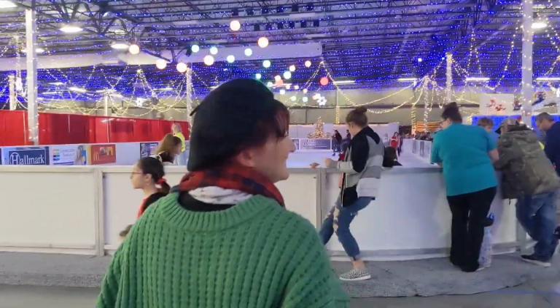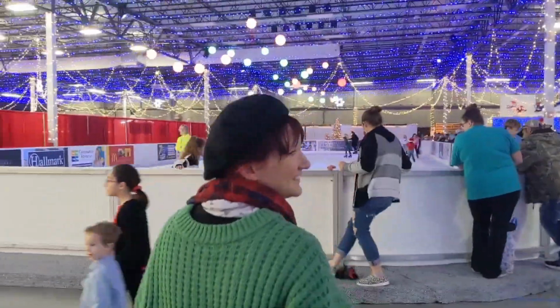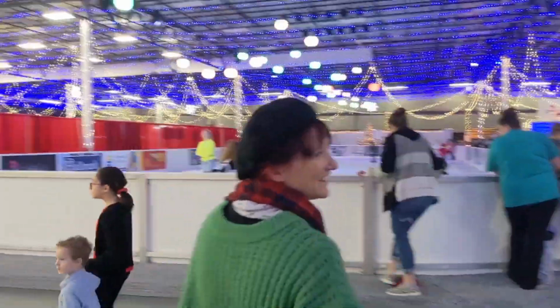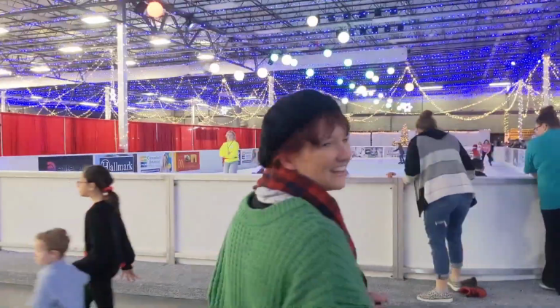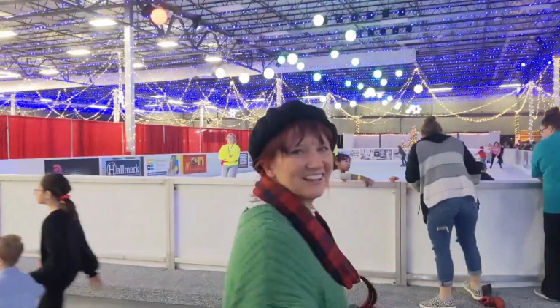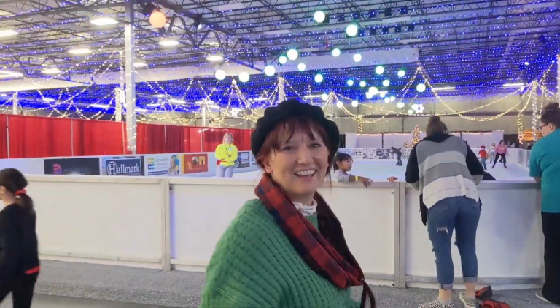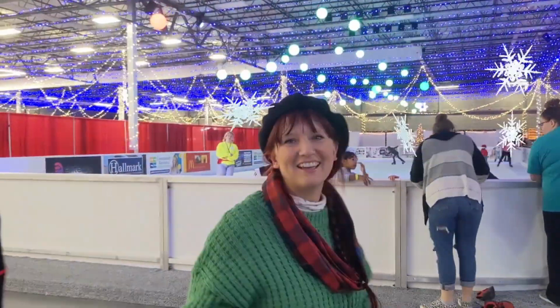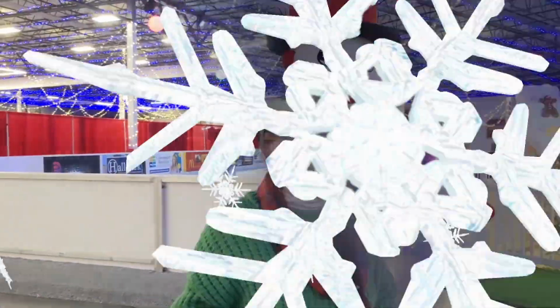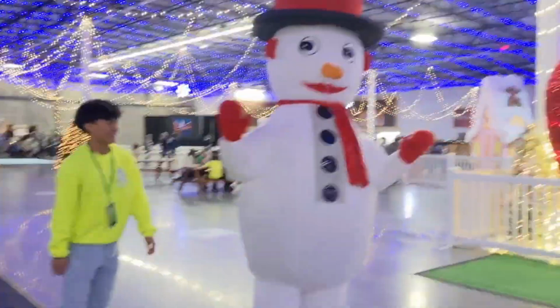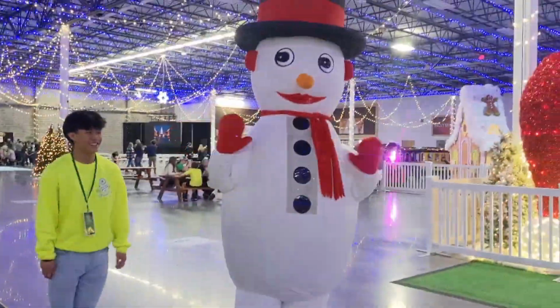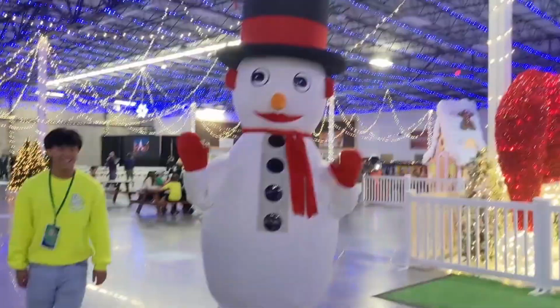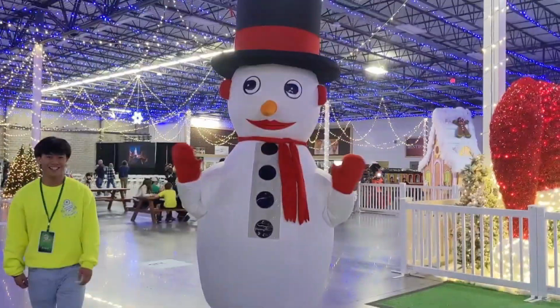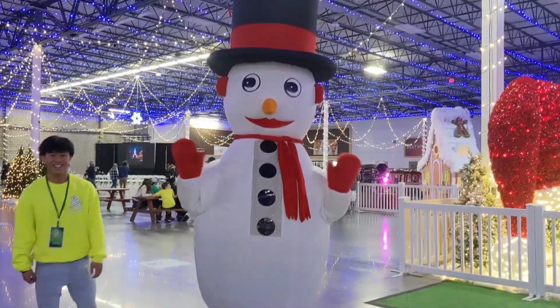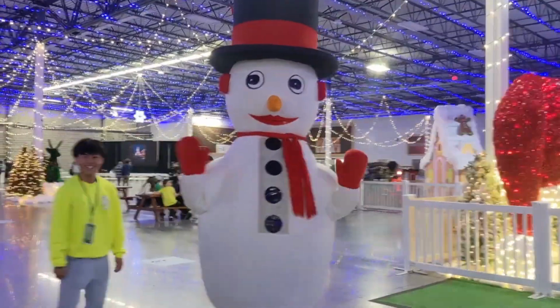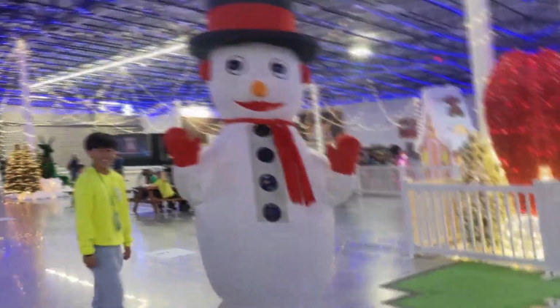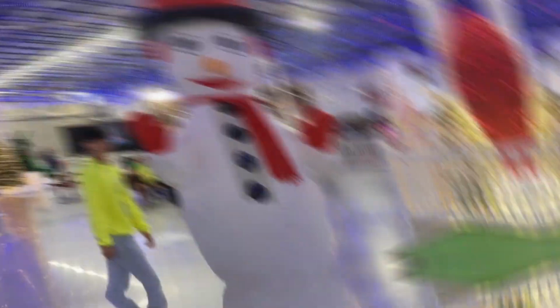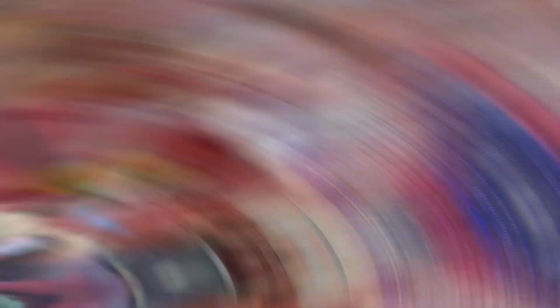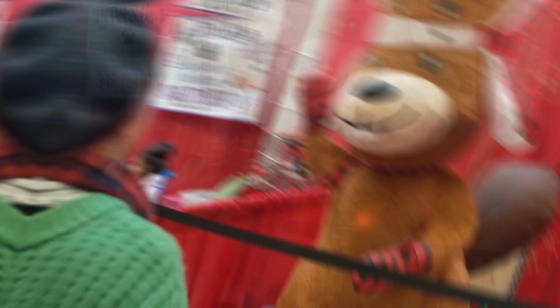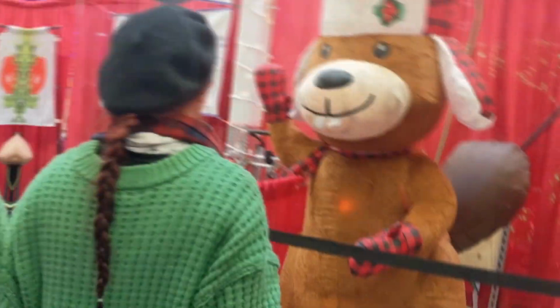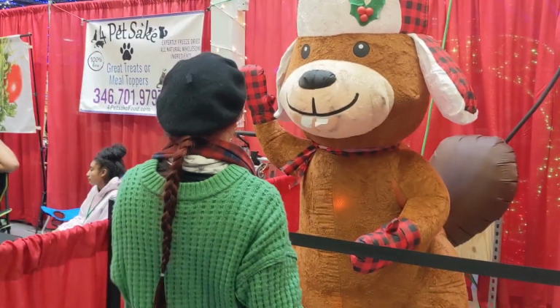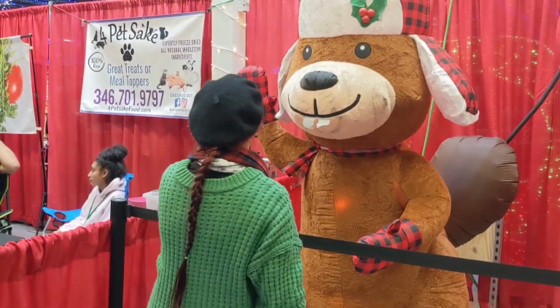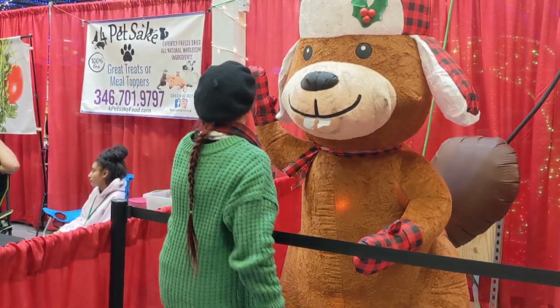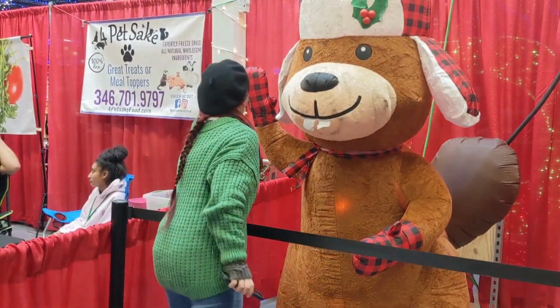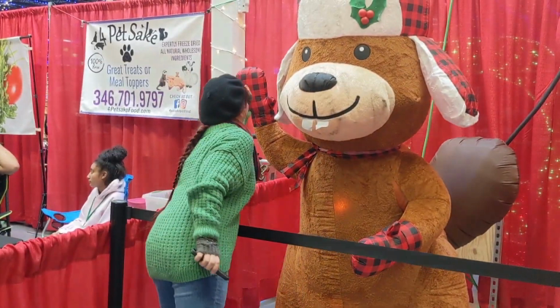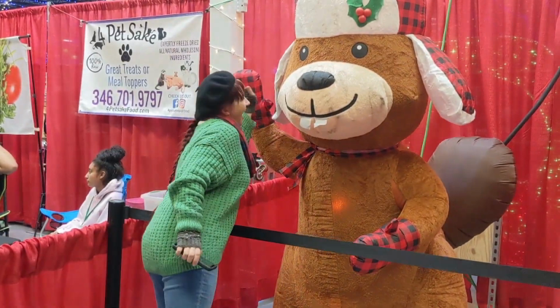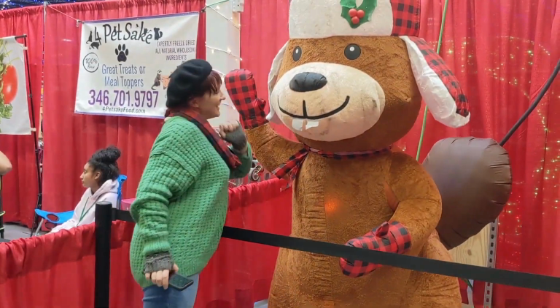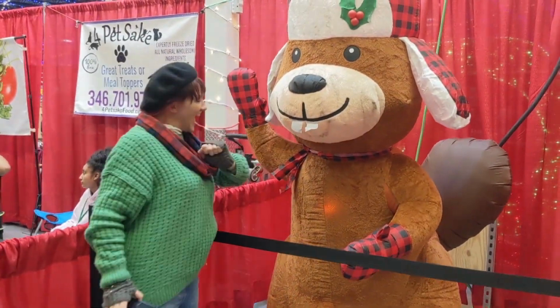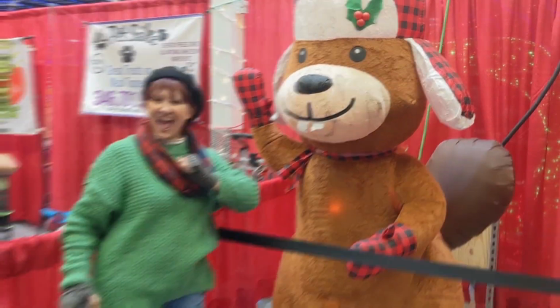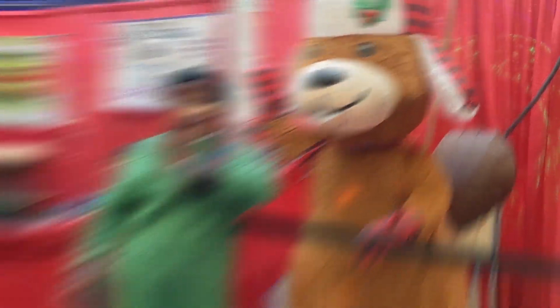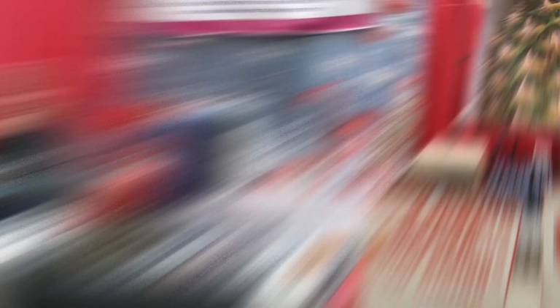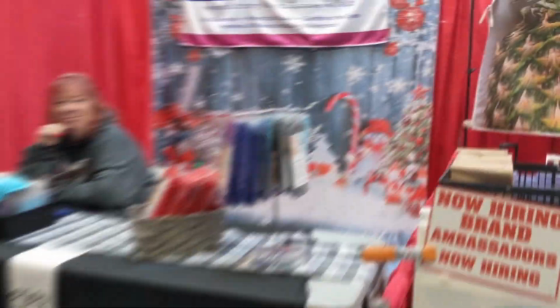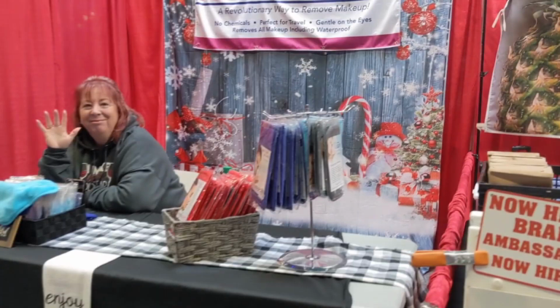Hey Magic Makers, Mom Varela here. Today I'm going to share with you an amazing product I actually found at a Holiday to Remember. So let's check this out.